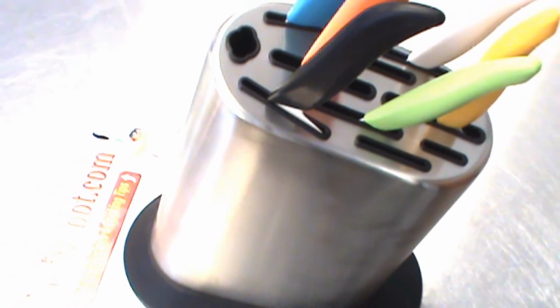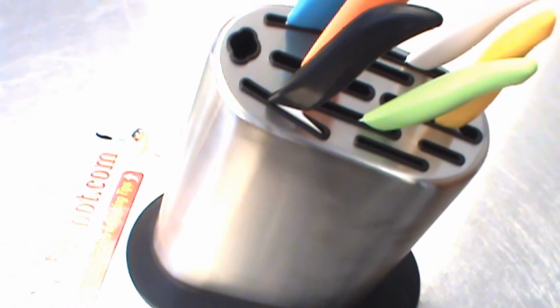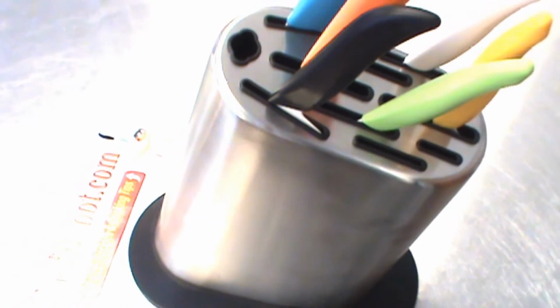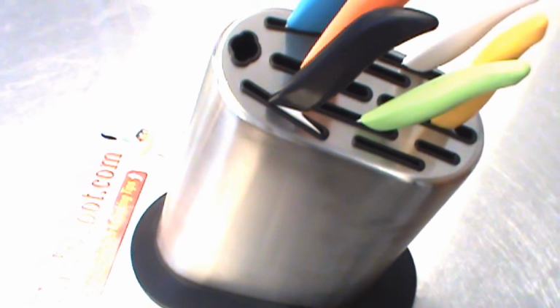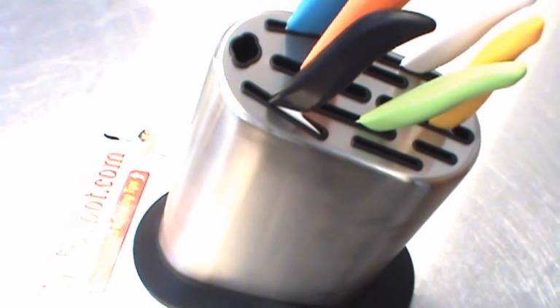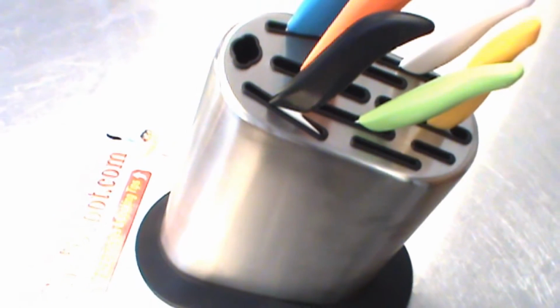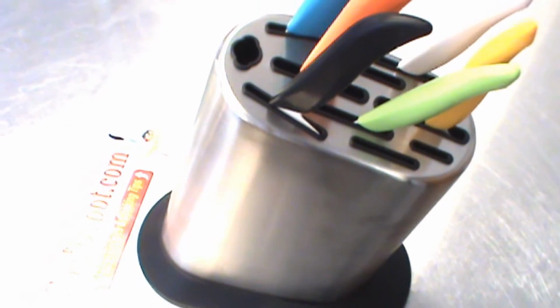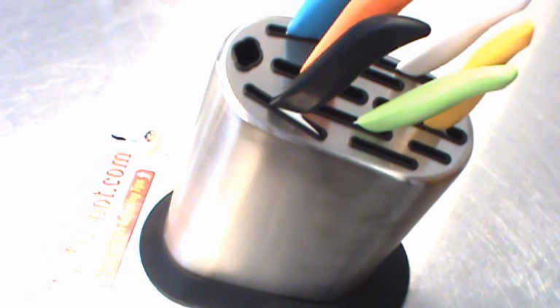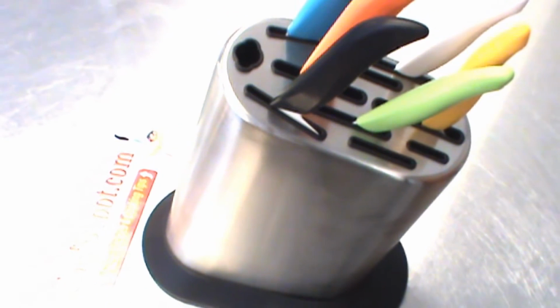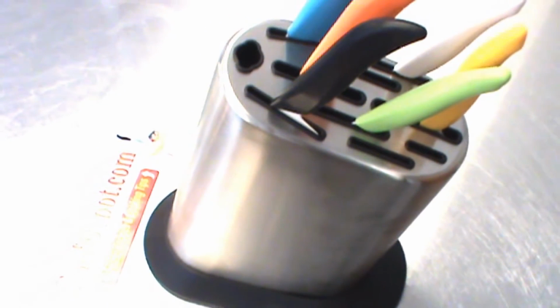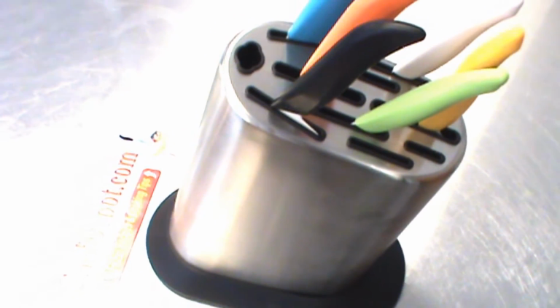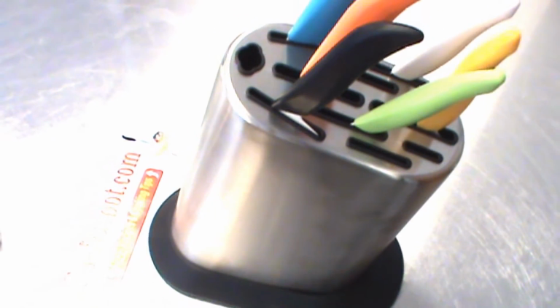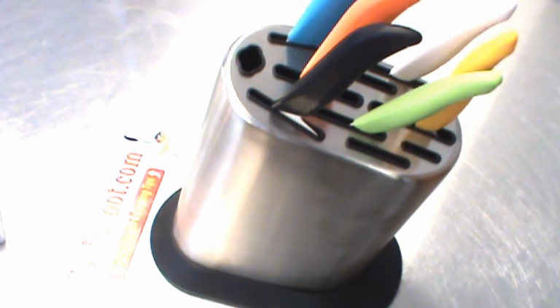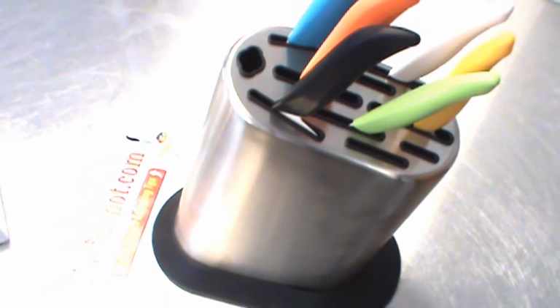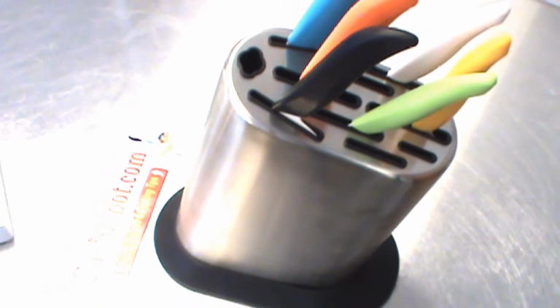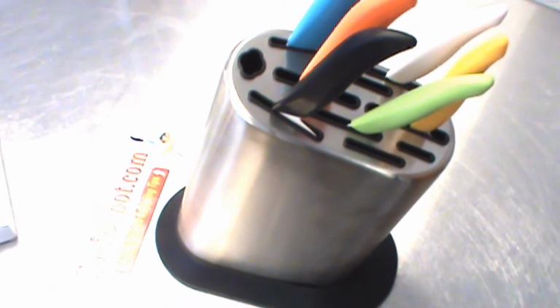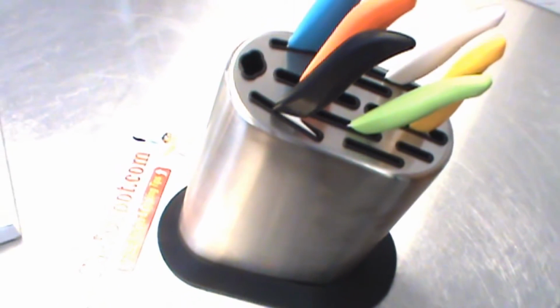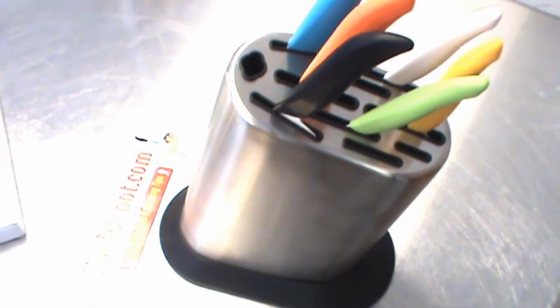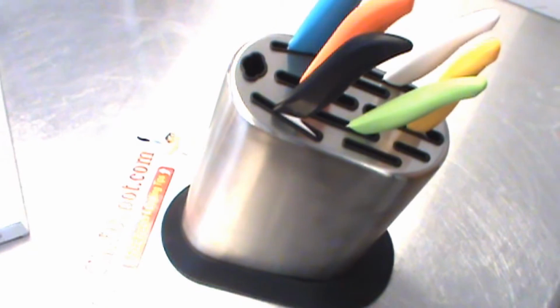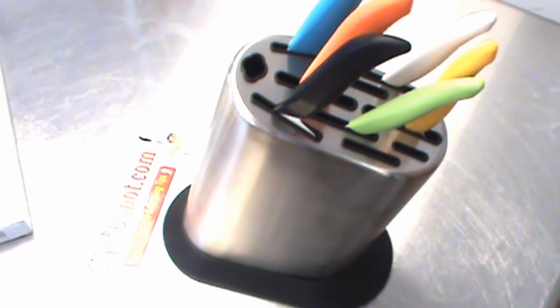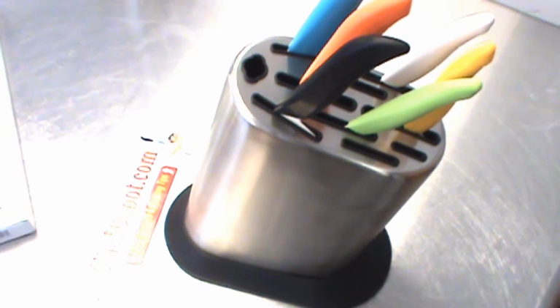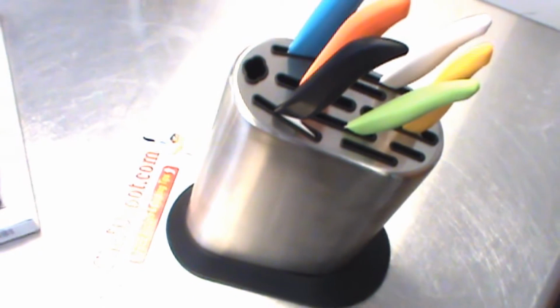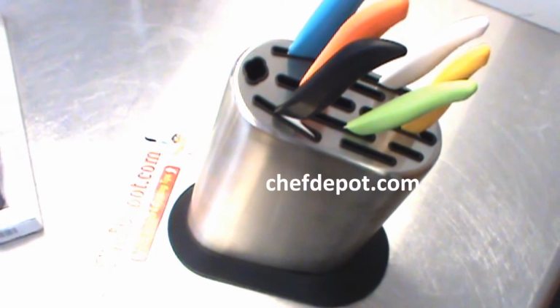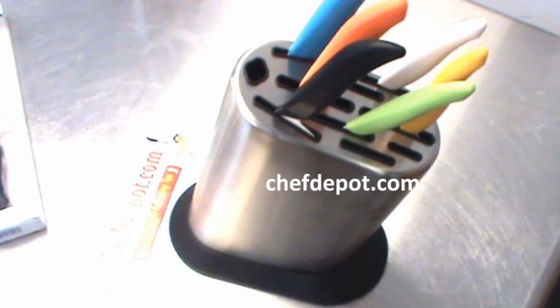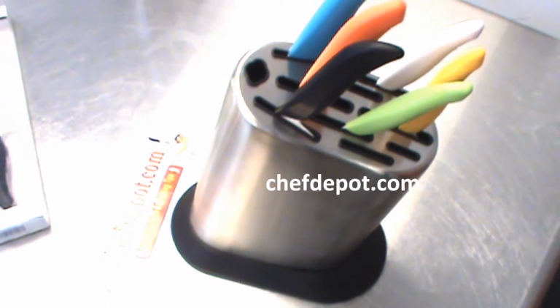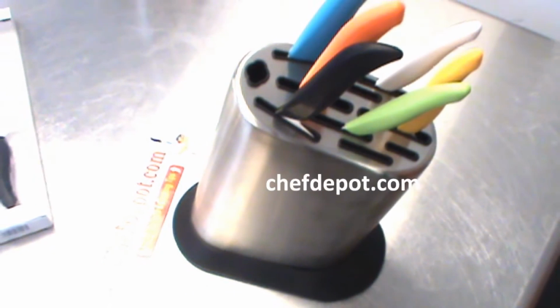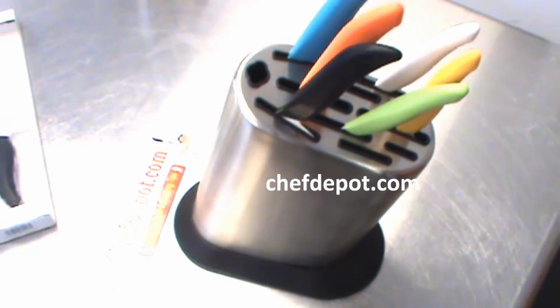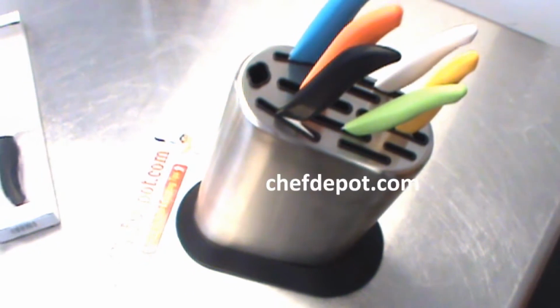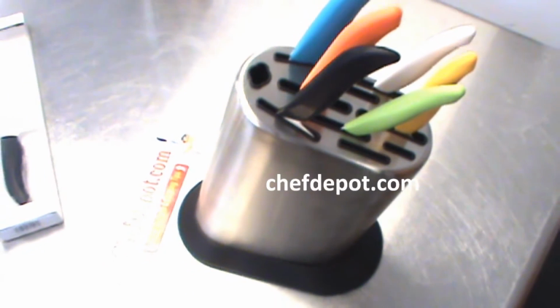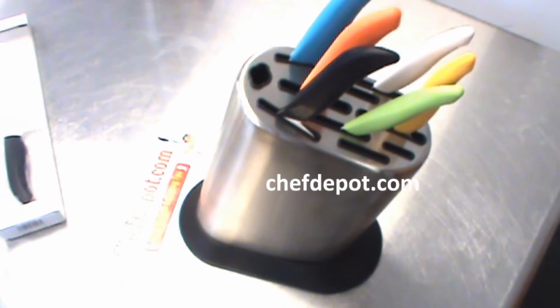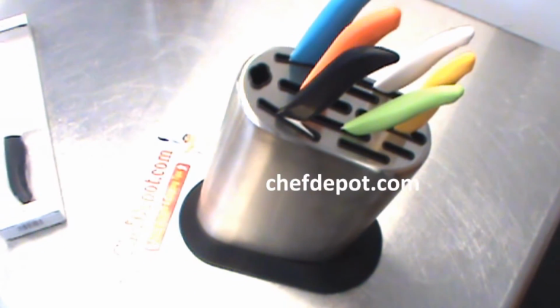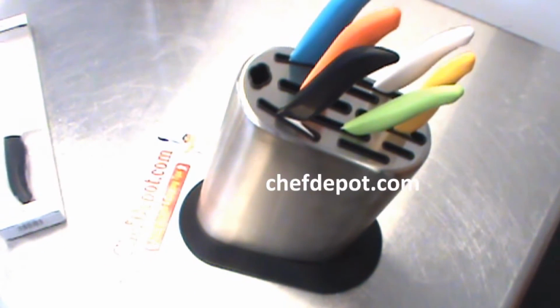ChefDepot.com for all the cool kitchen toys. Shop with professional chefs.